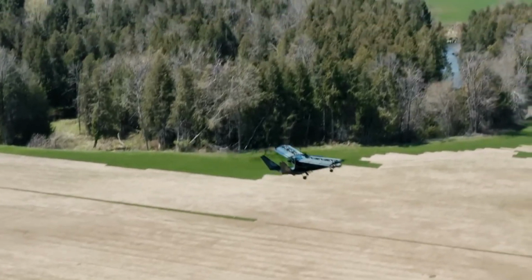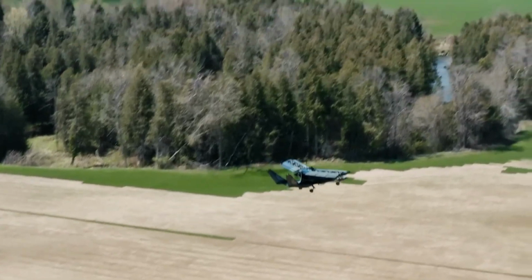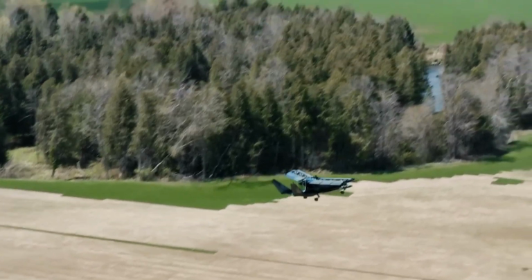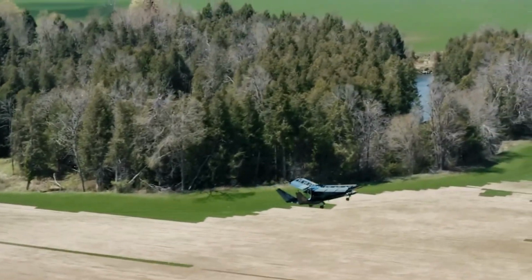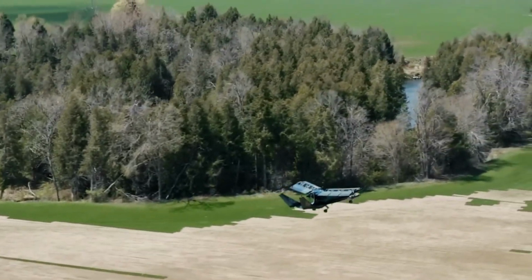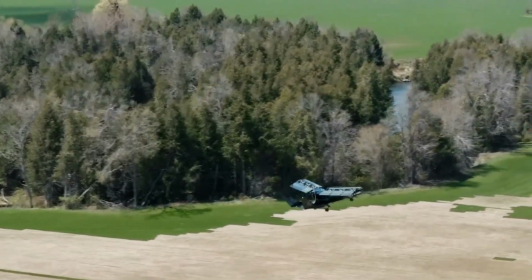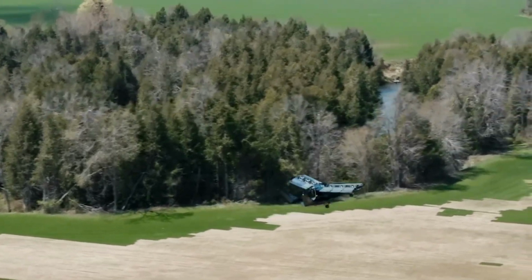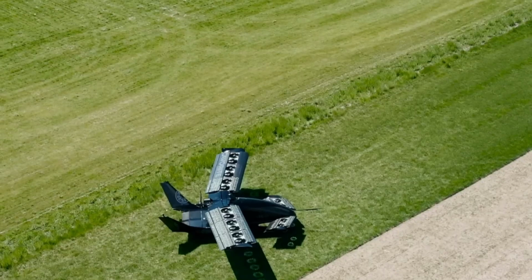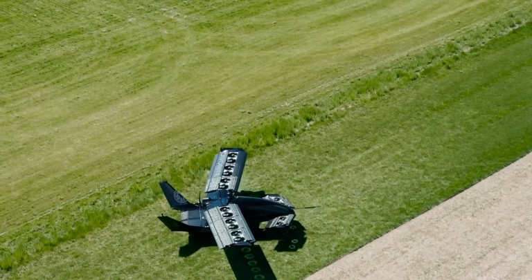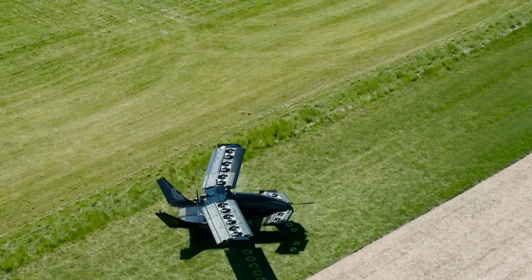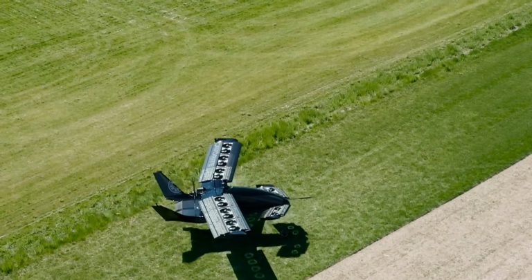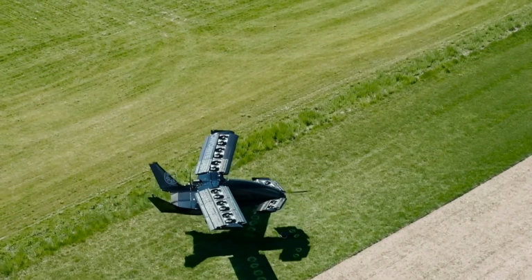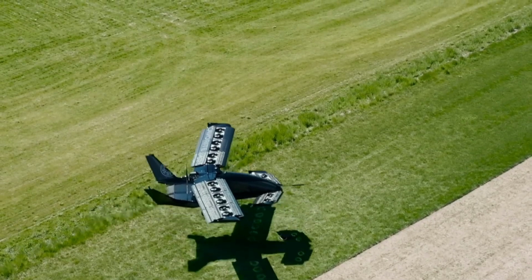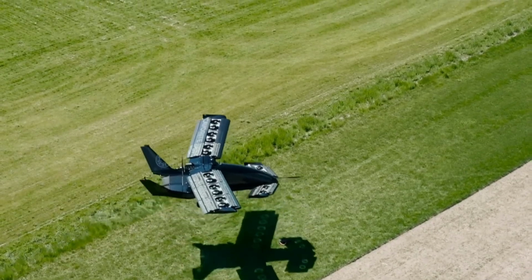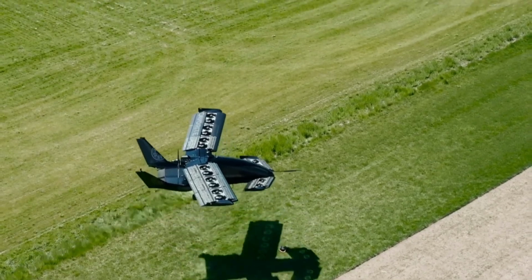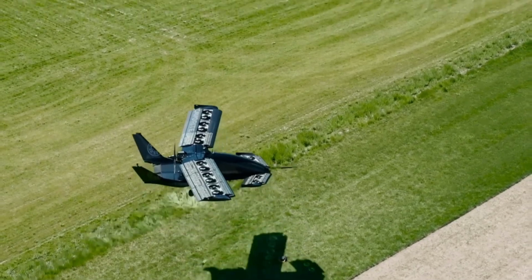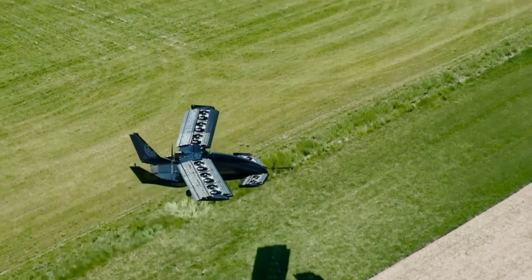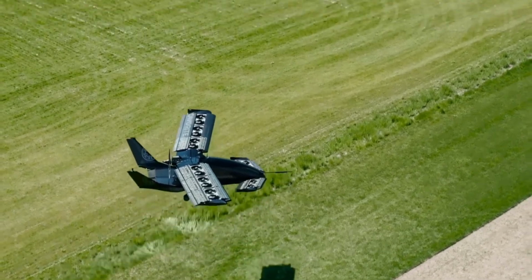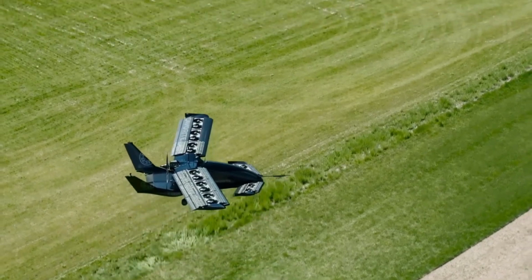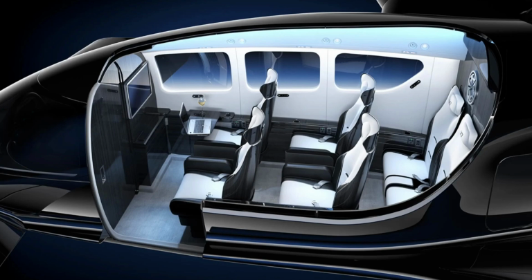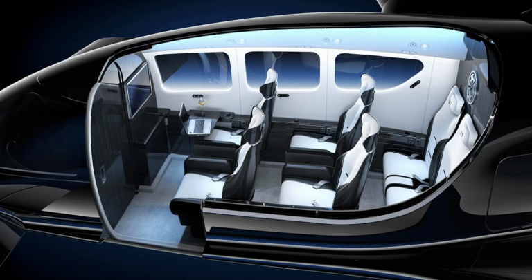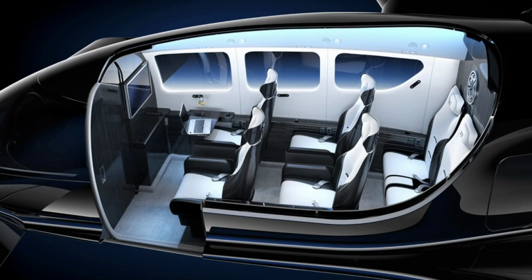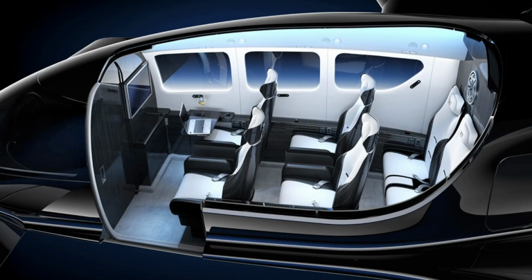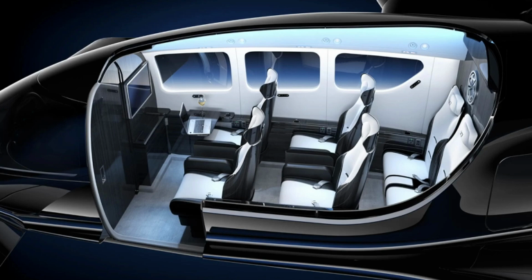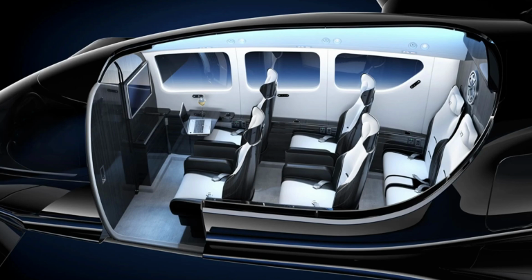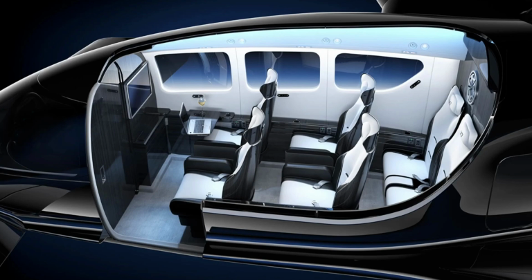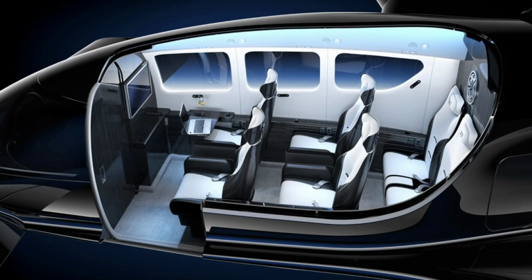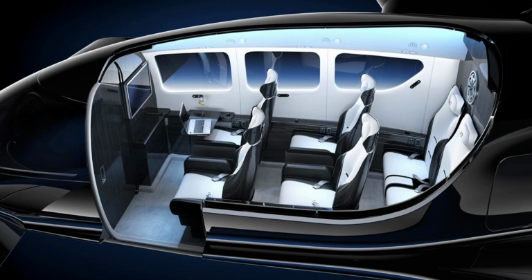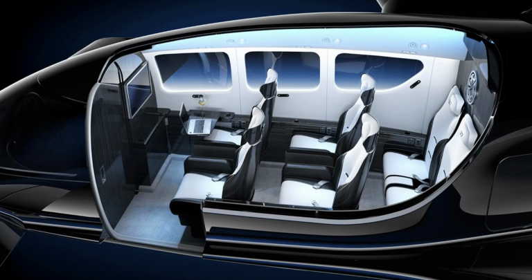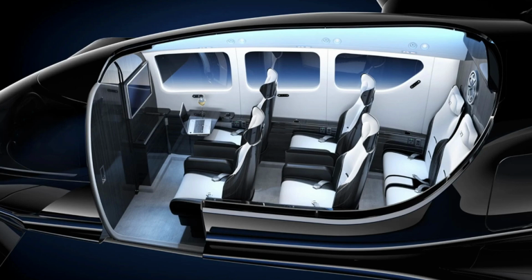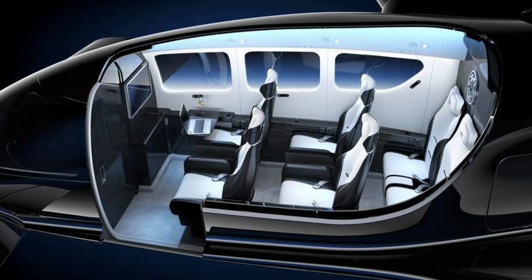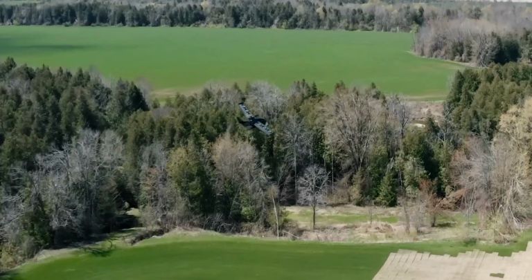Still in development, the Kavorite X7 shows strong potential for regional air mobility, medevac, and passenger cargo operations.